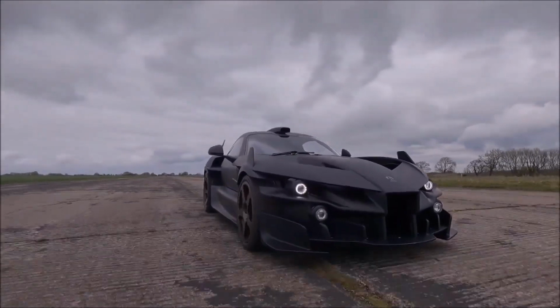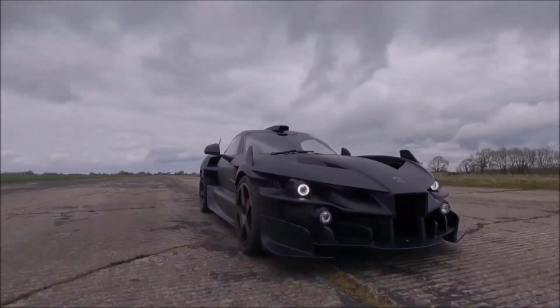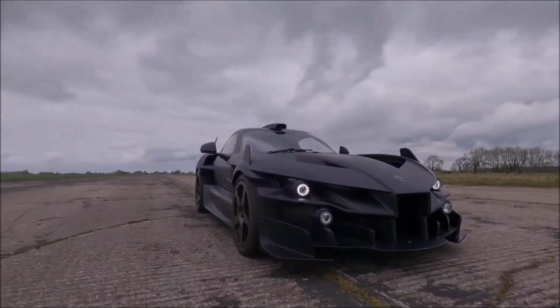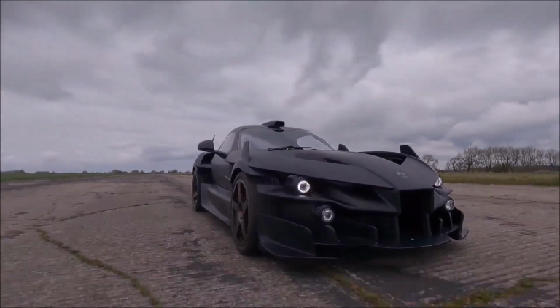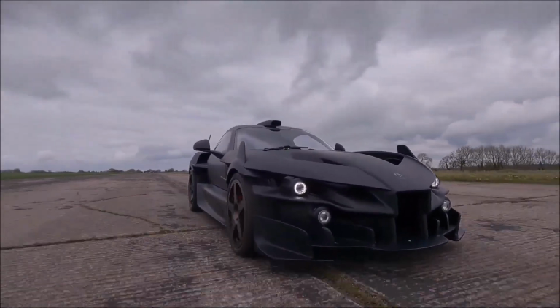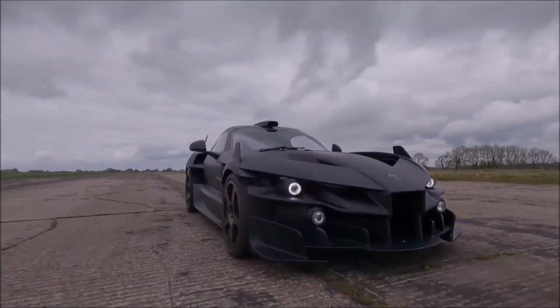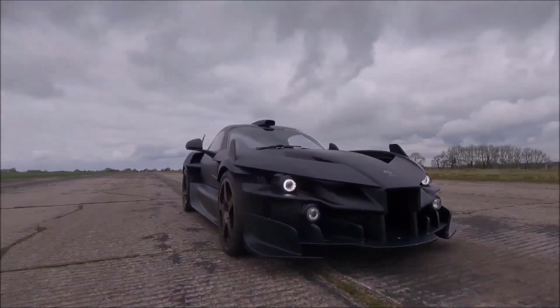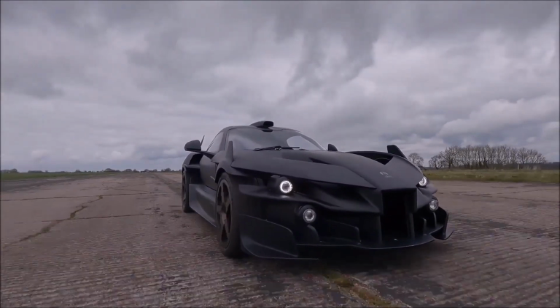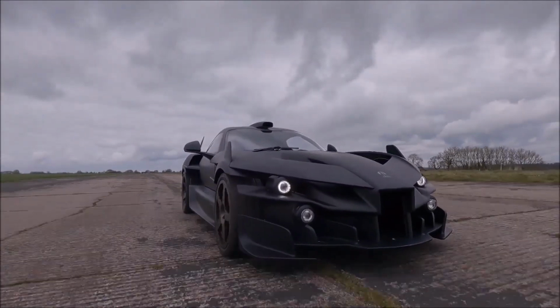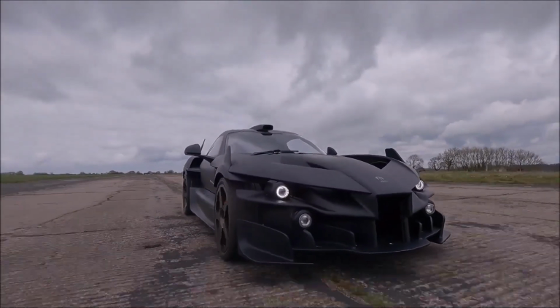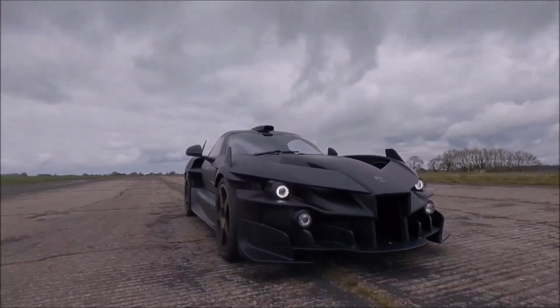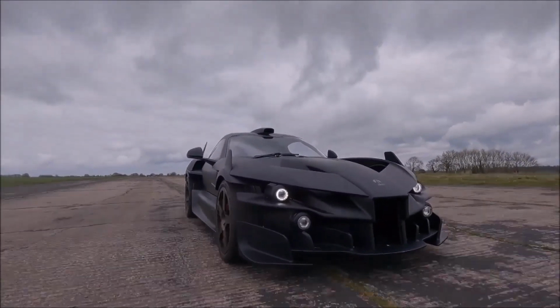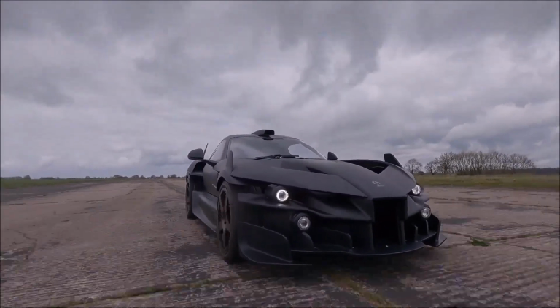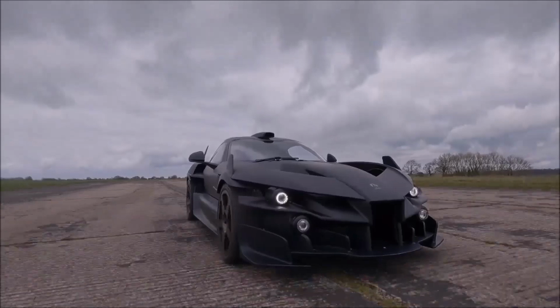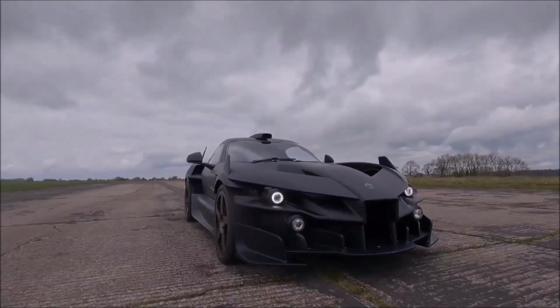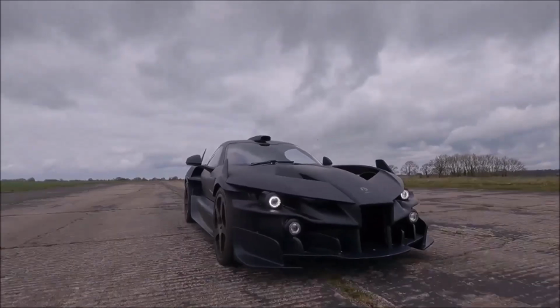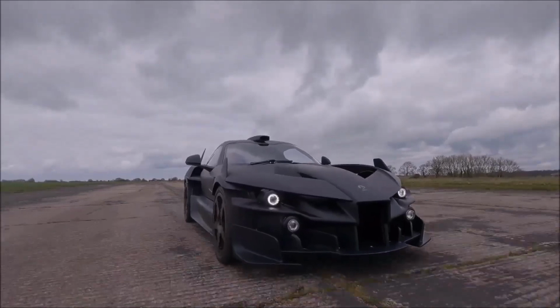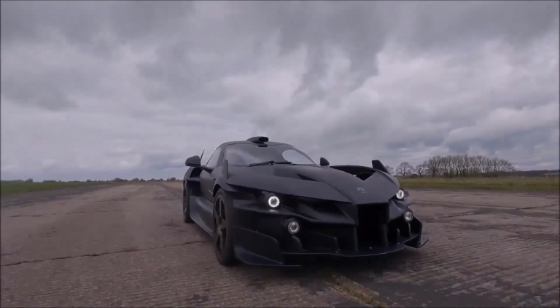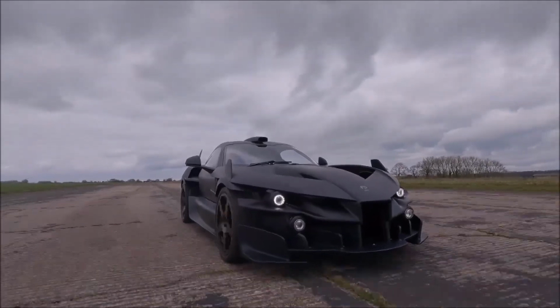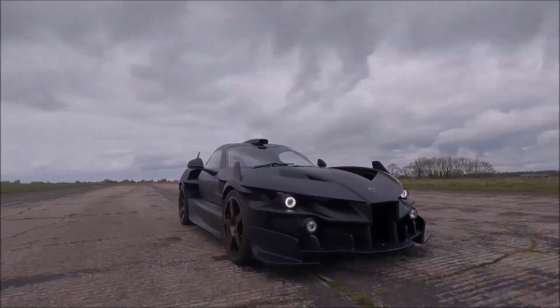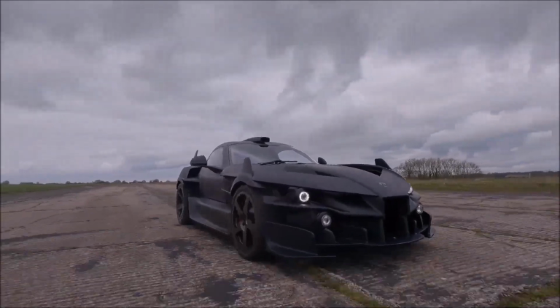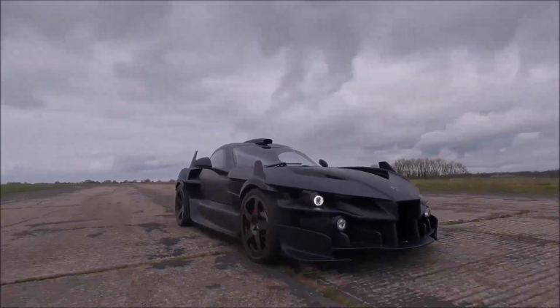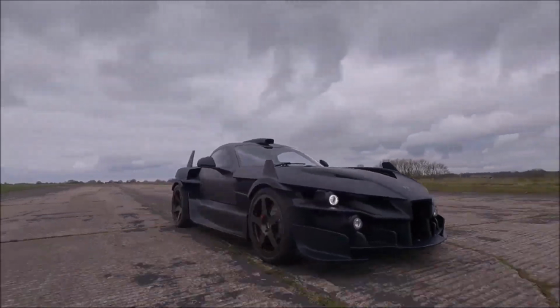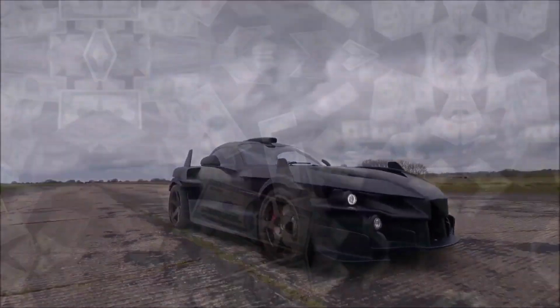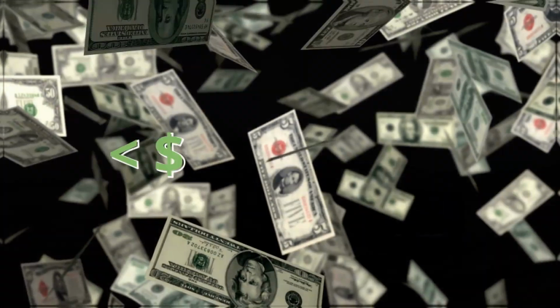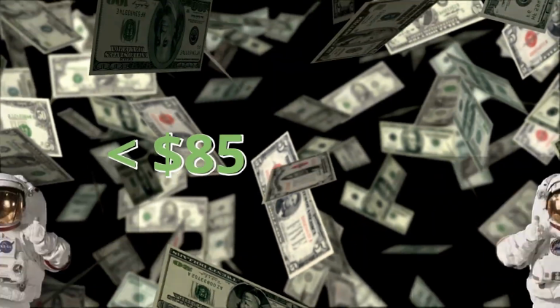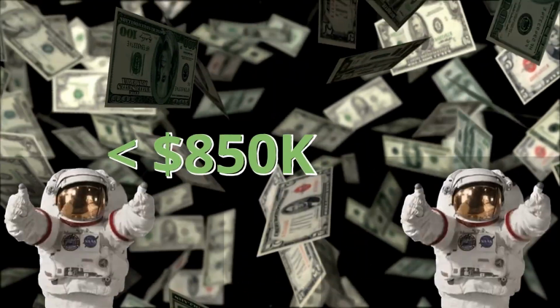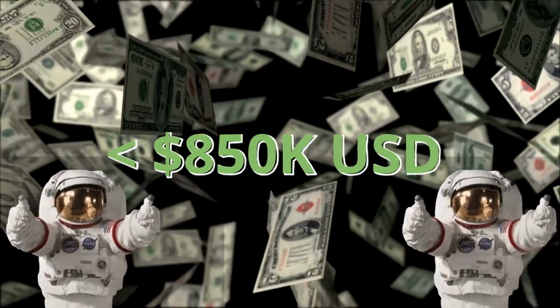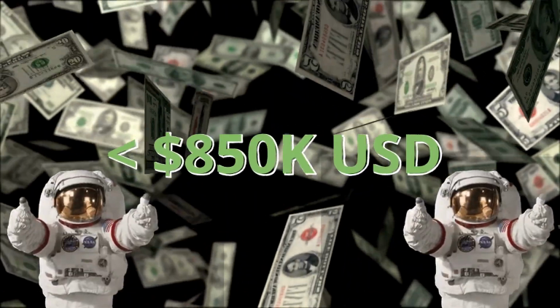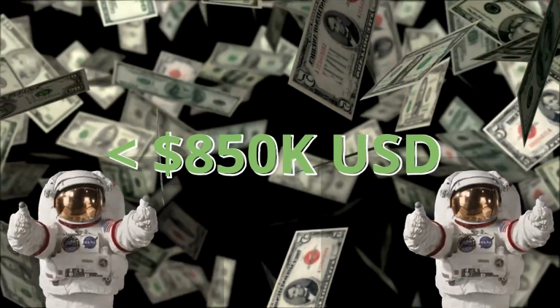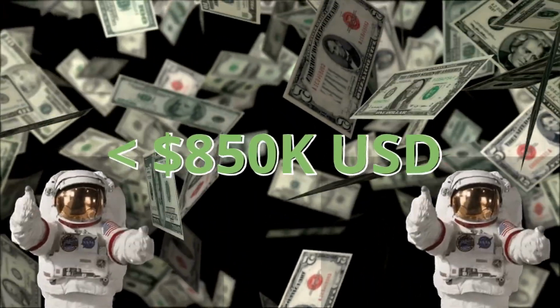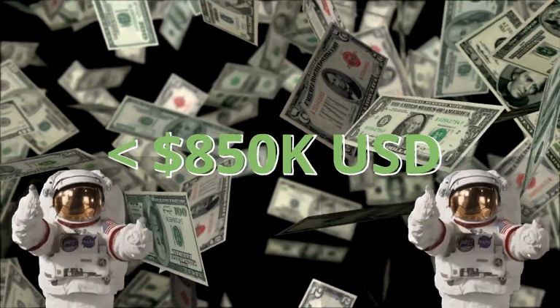There is no word yet on its availability, but the company did mention that it would be priced under $850,000 USD.